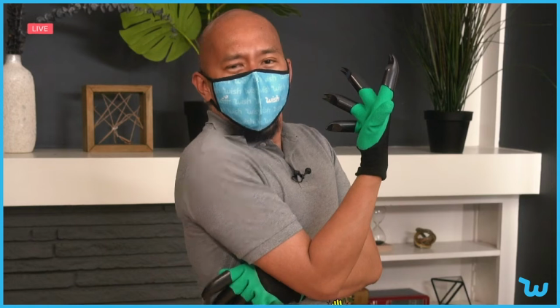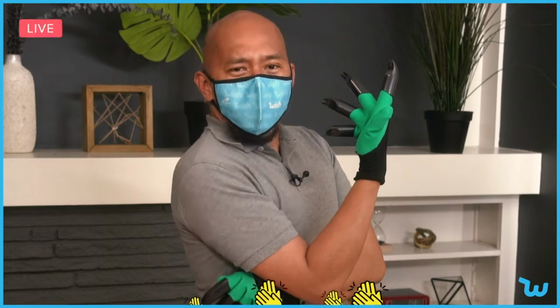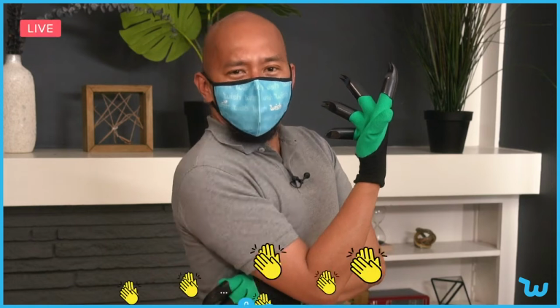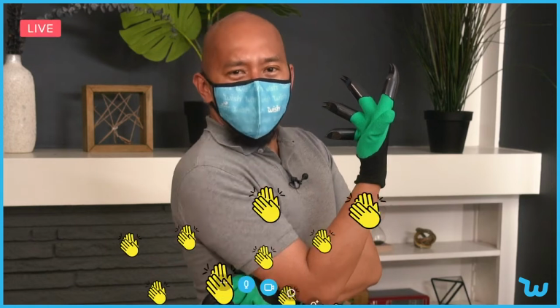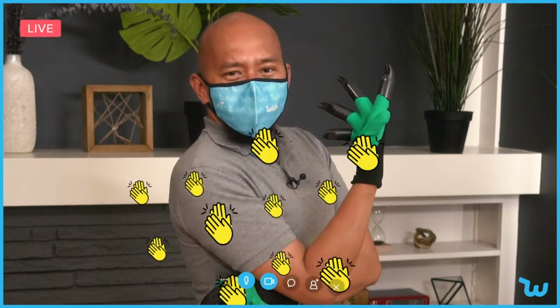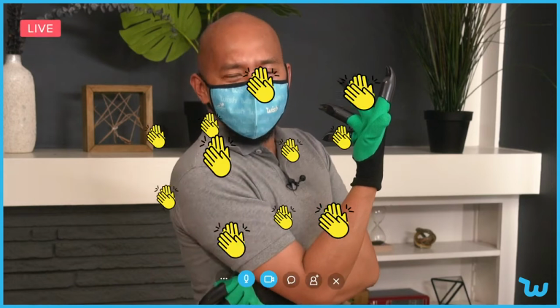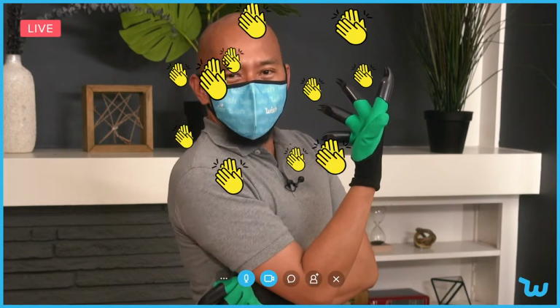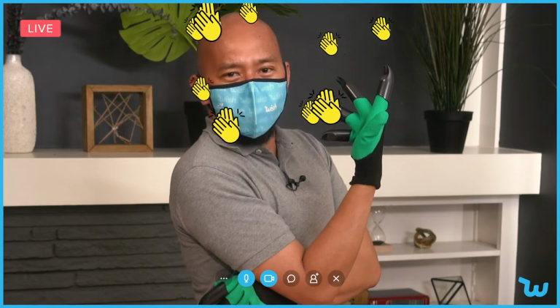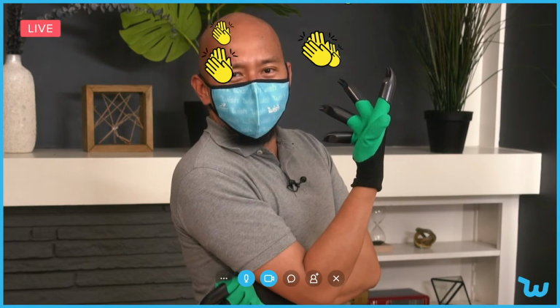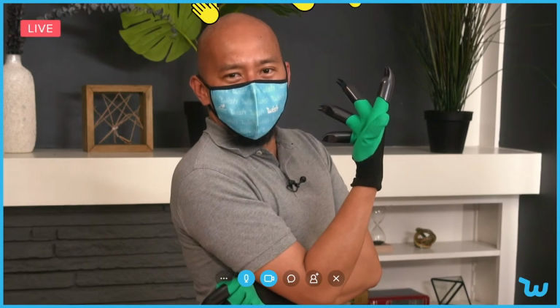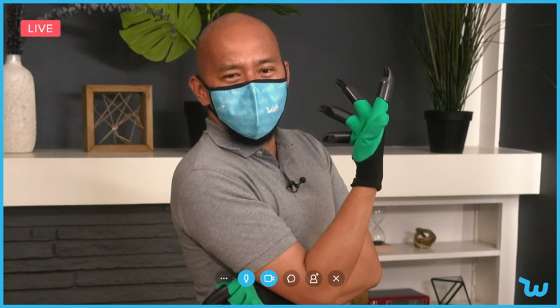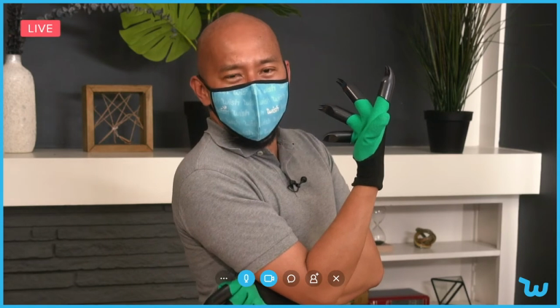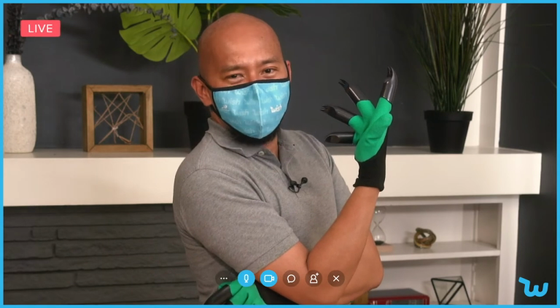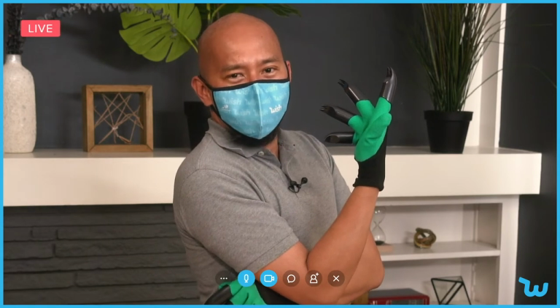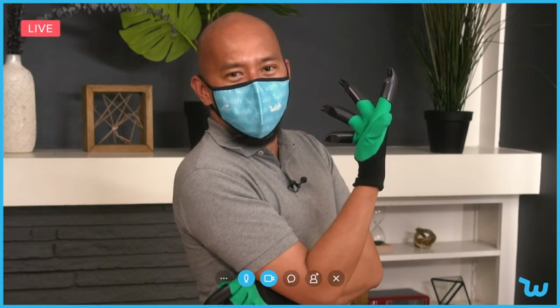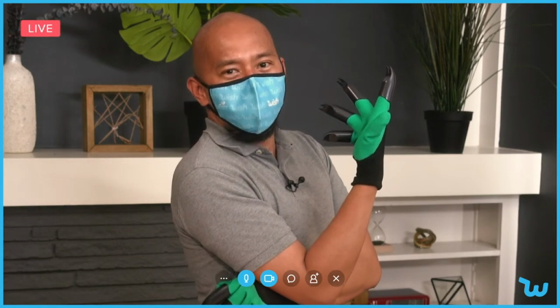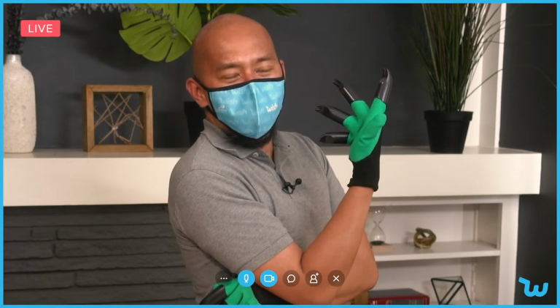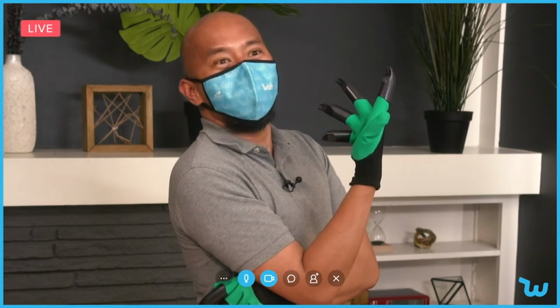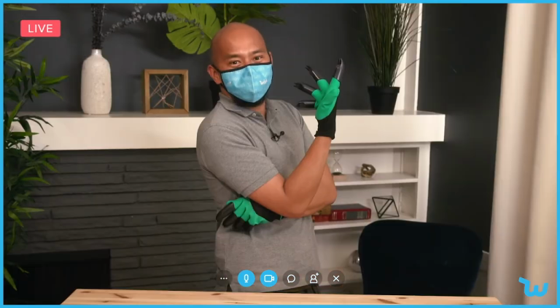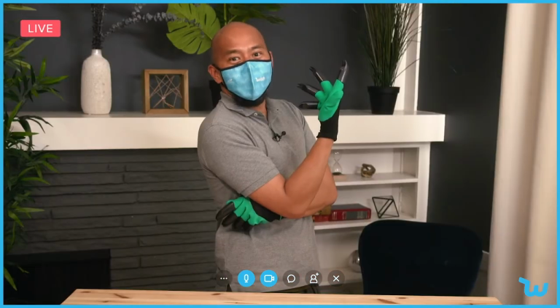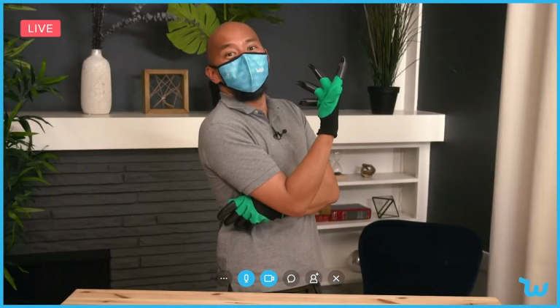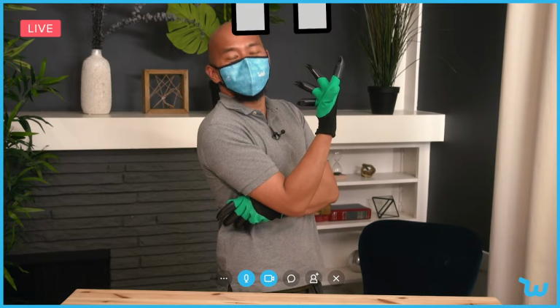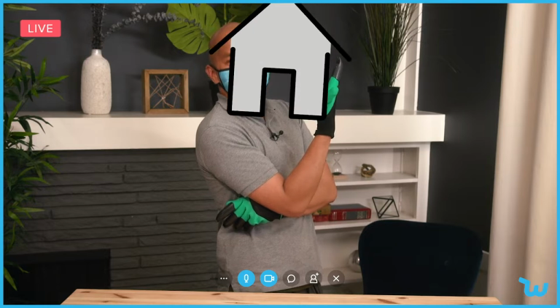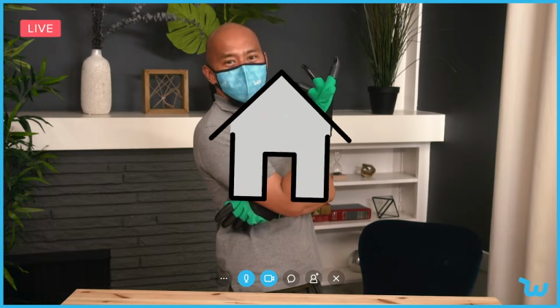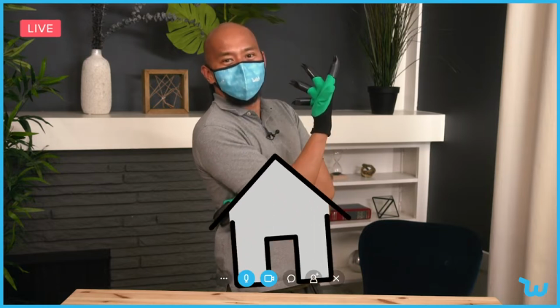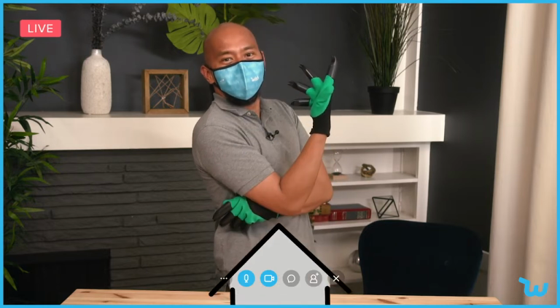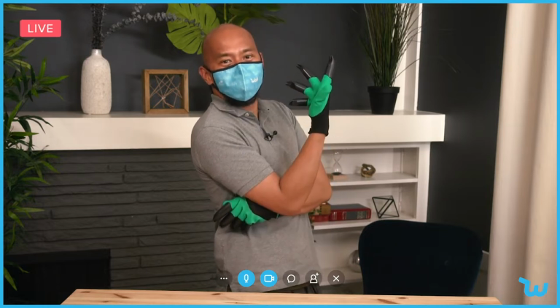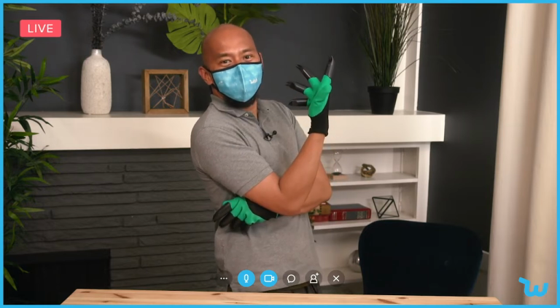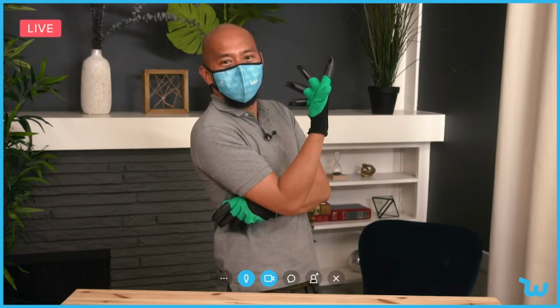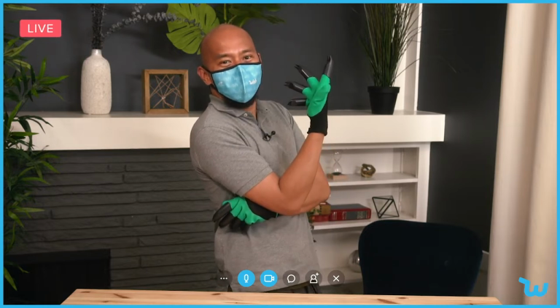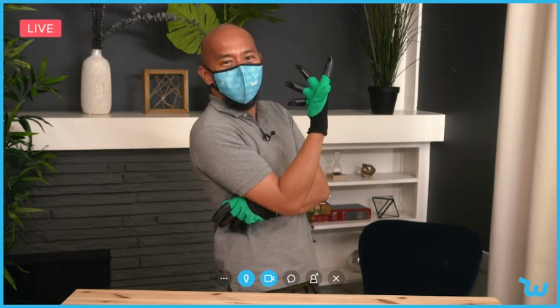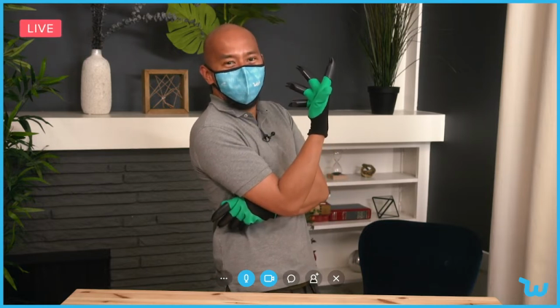Hey everyone! This is Randy from Wish coming at you from my own home. Yes, we are sheltering in place for a little bit longer.